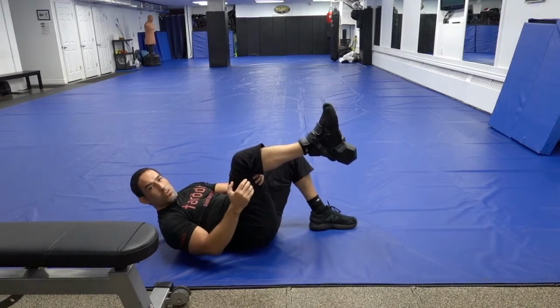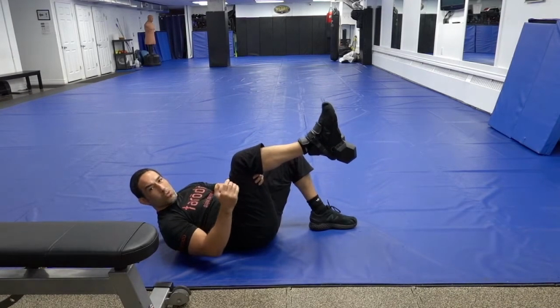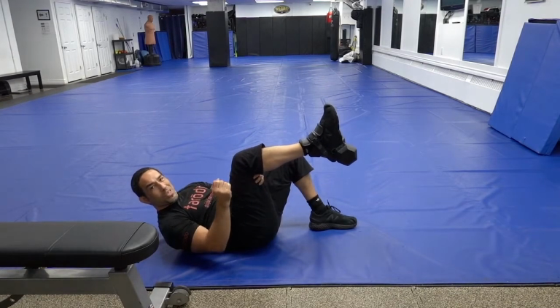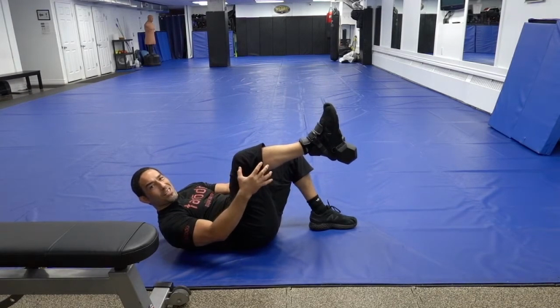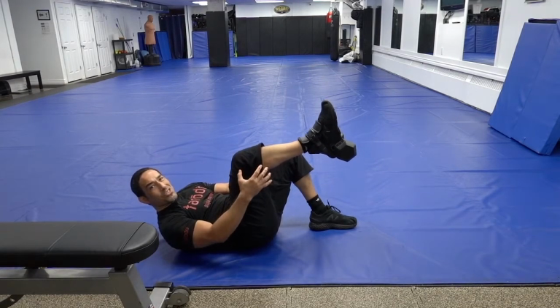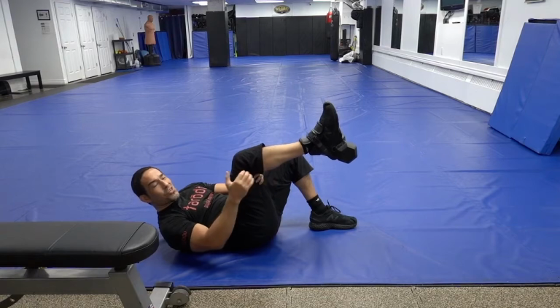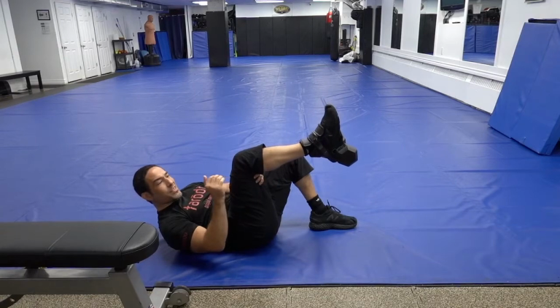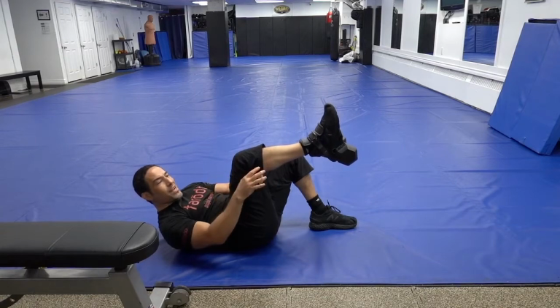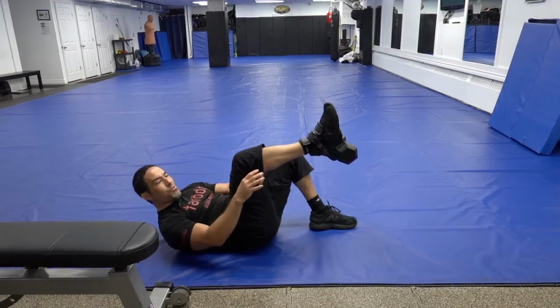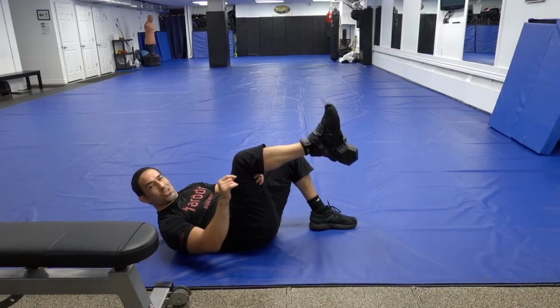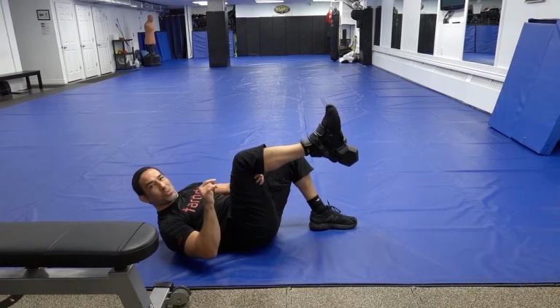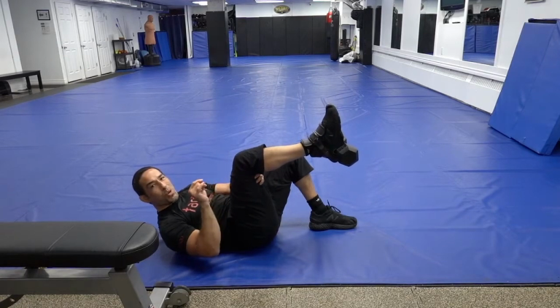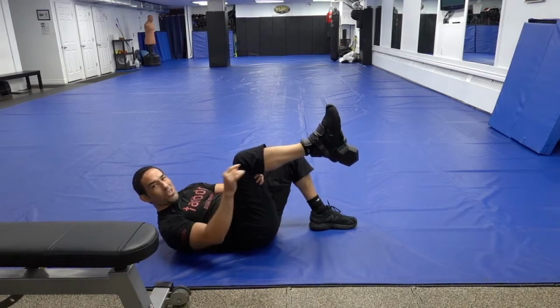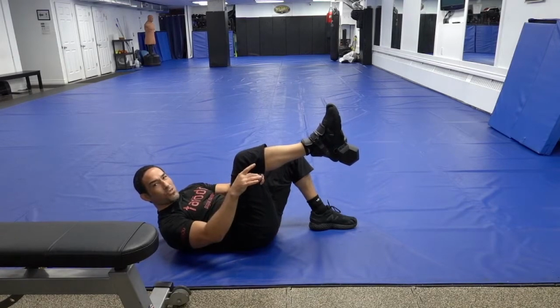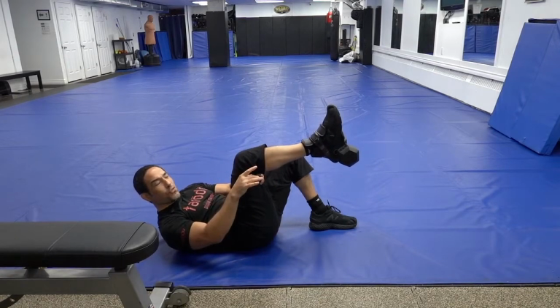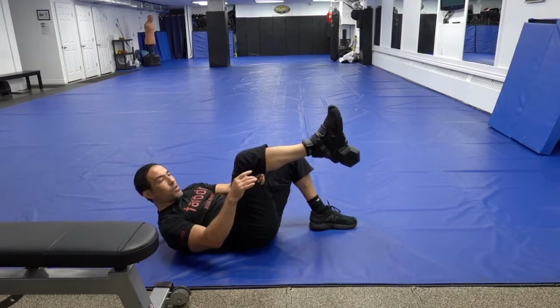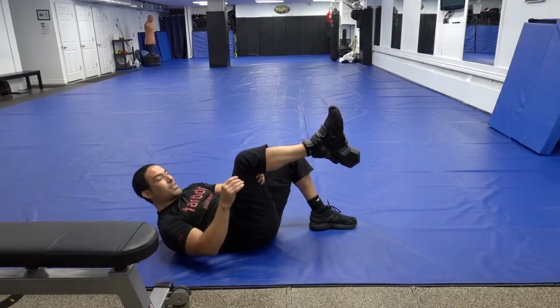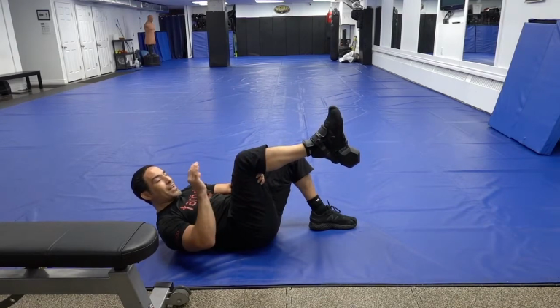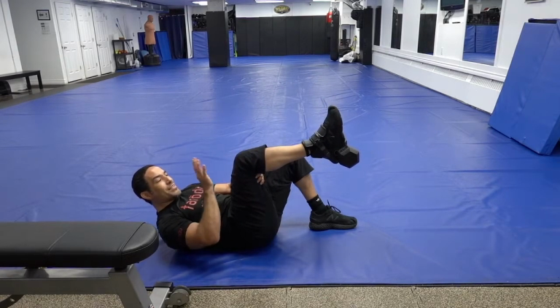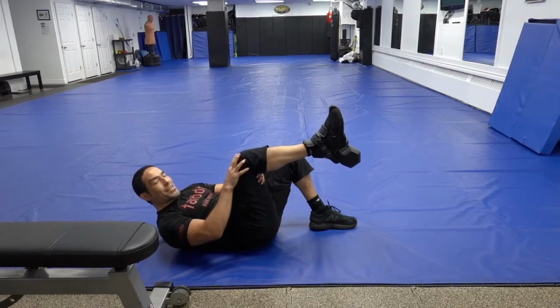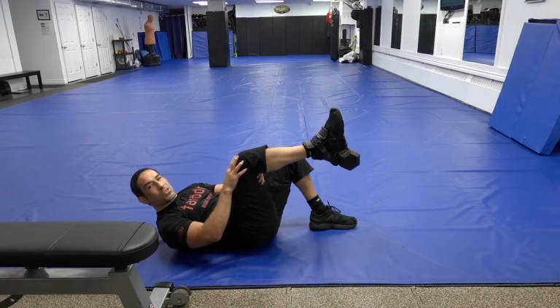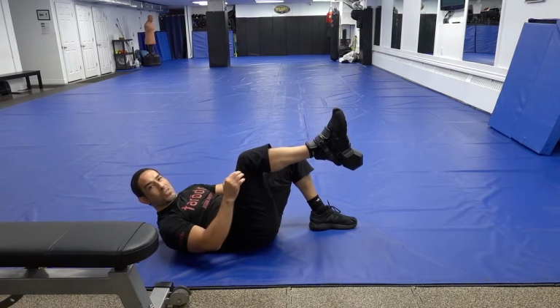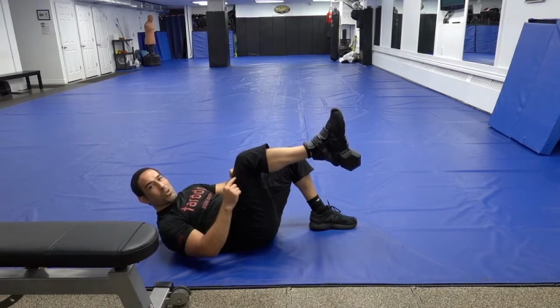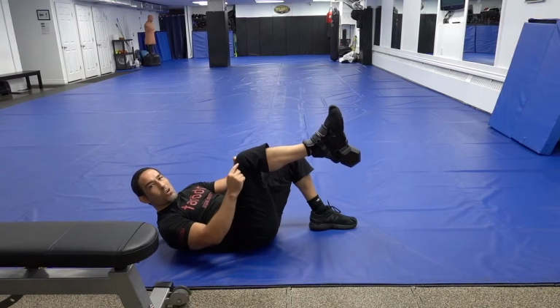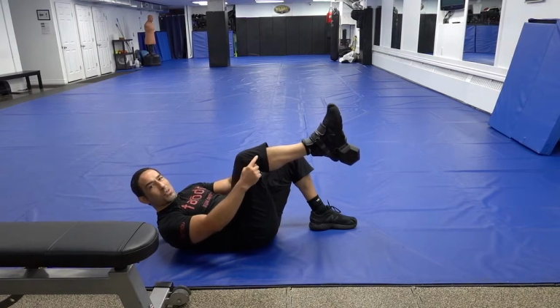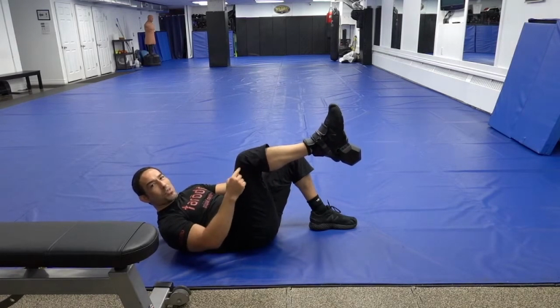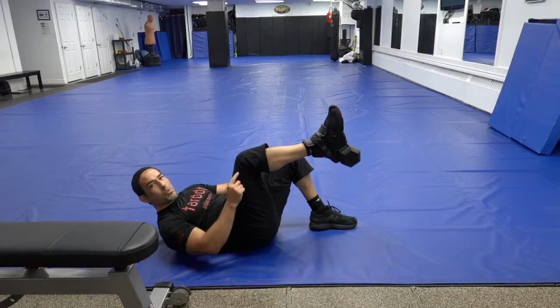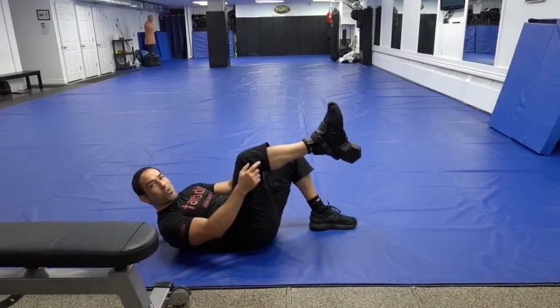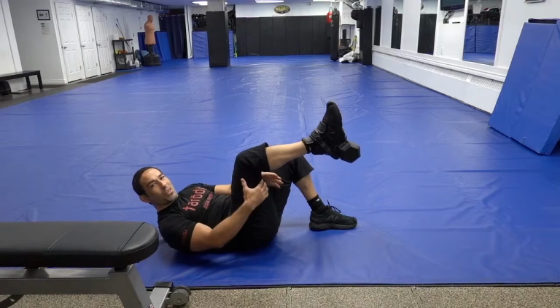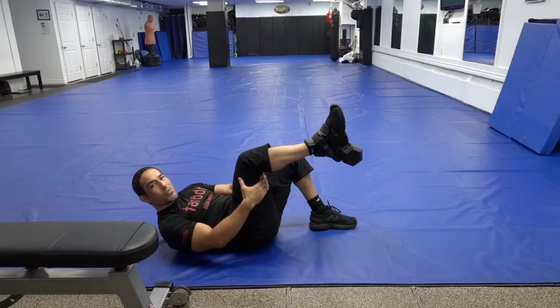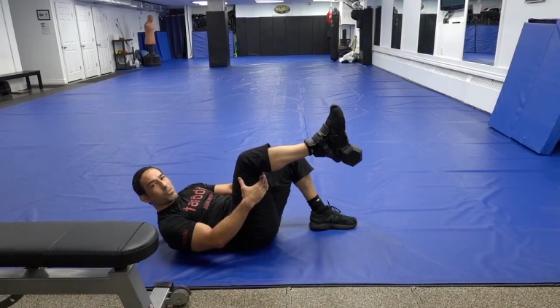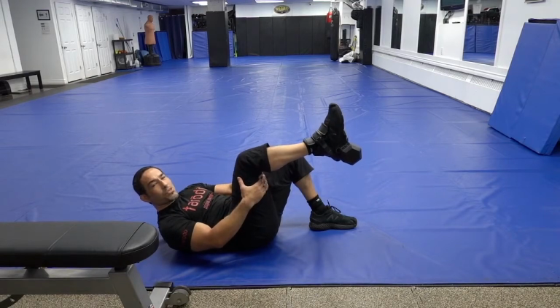Peak tension is occurring now with my shin parallel to the floor, and as you can see, my quadriceps are in a bit more of a lengthened position.